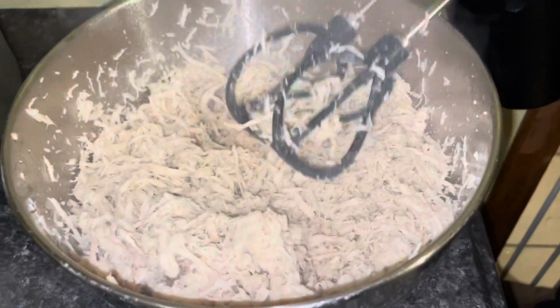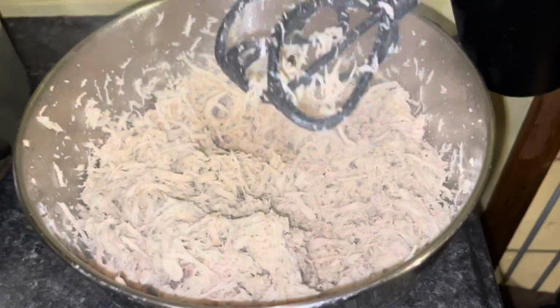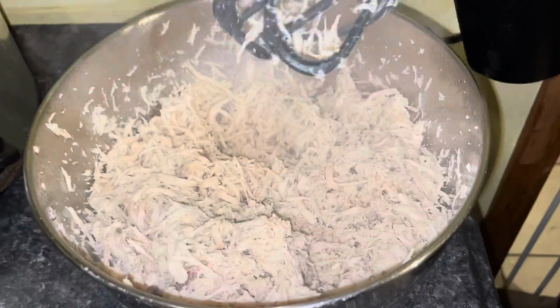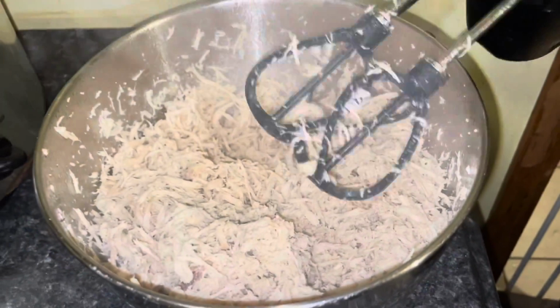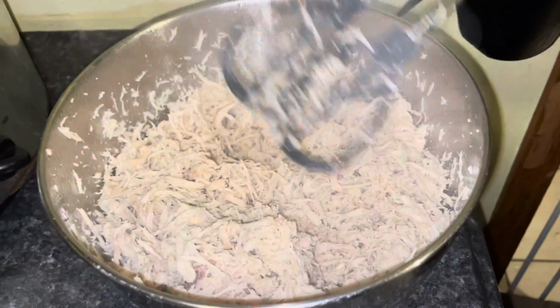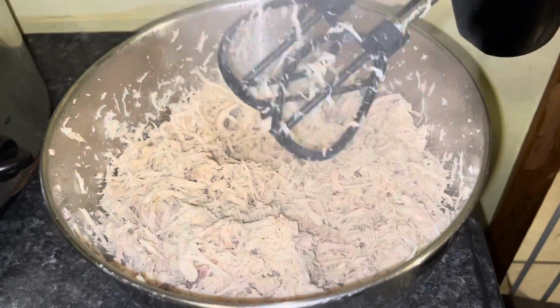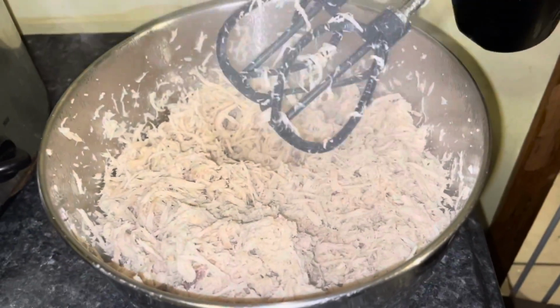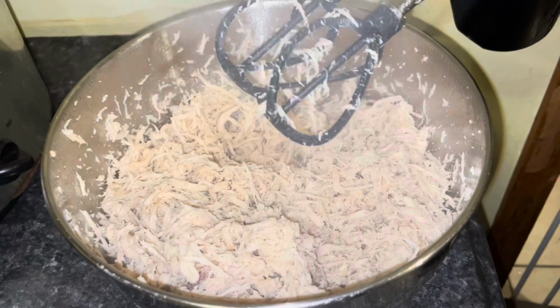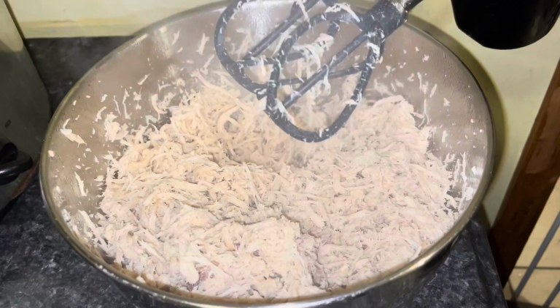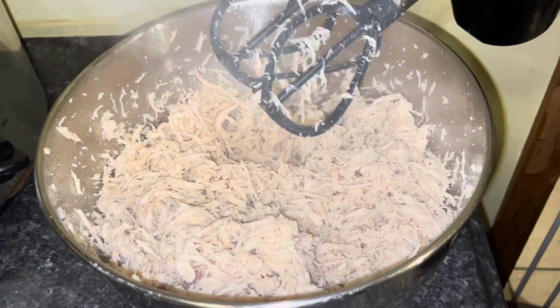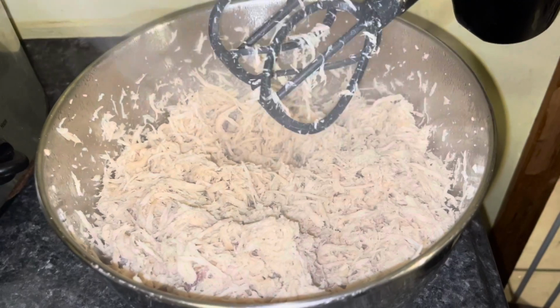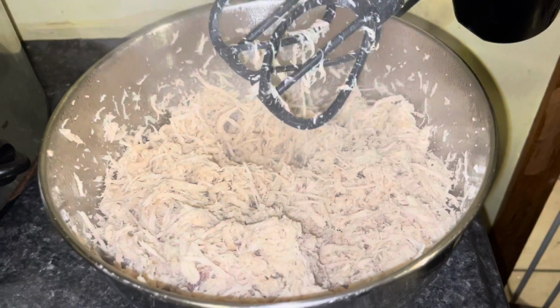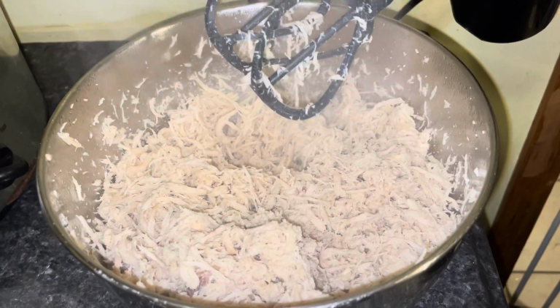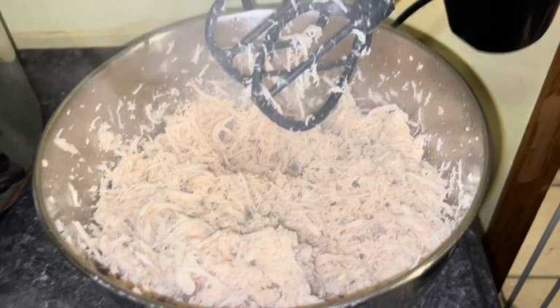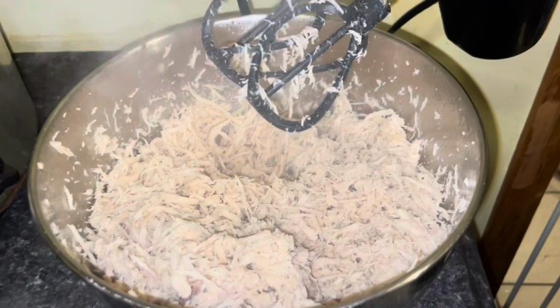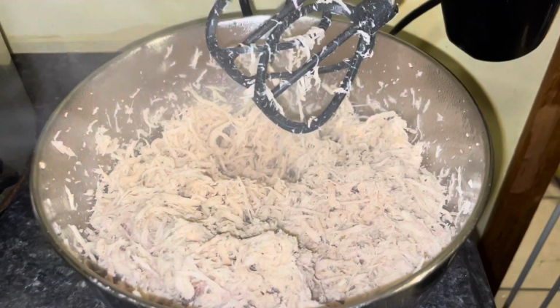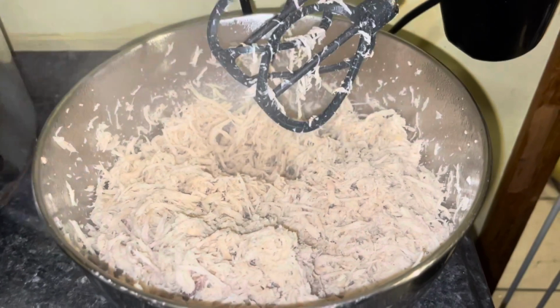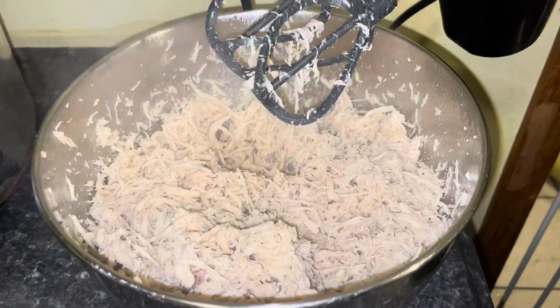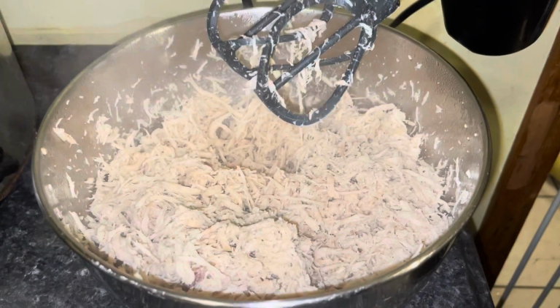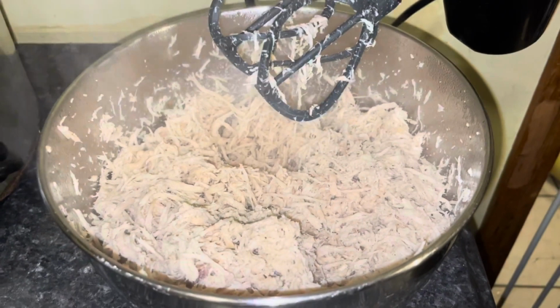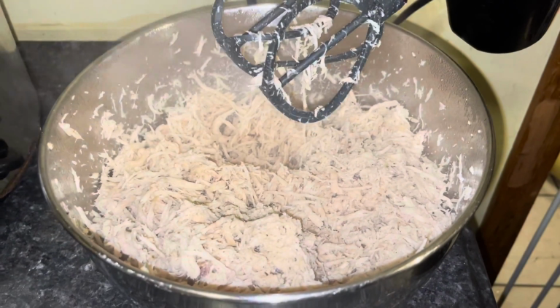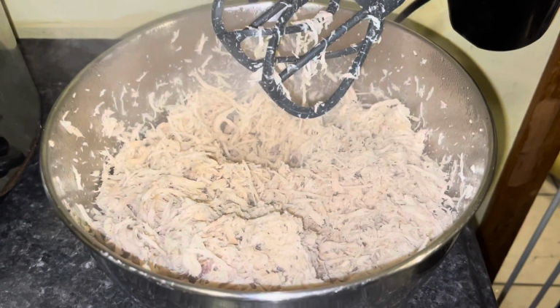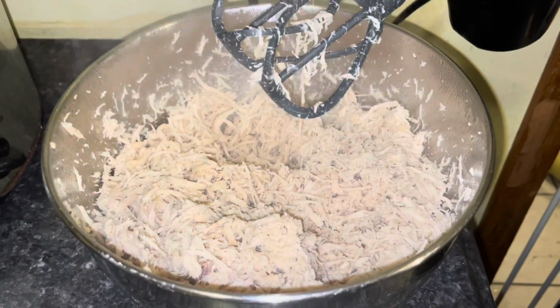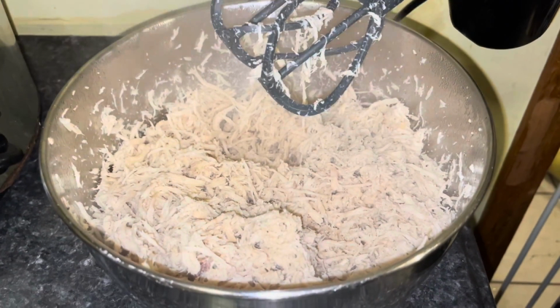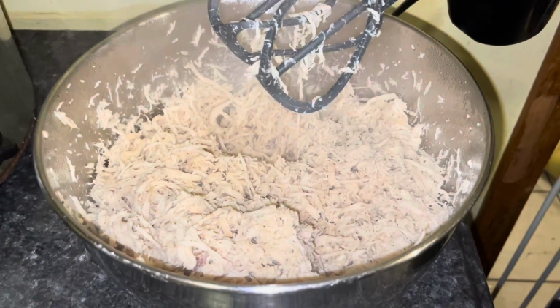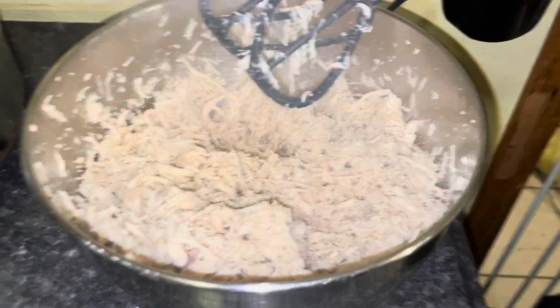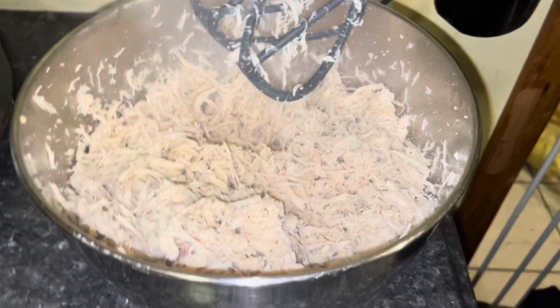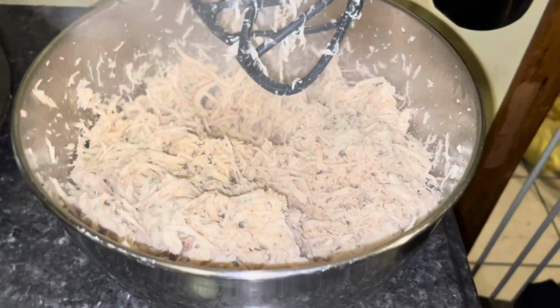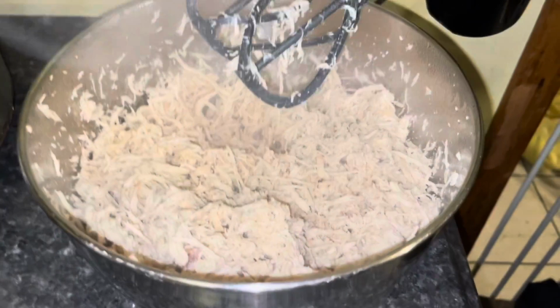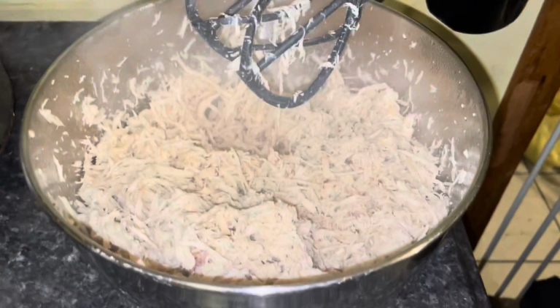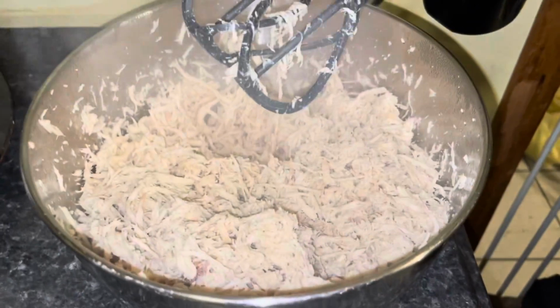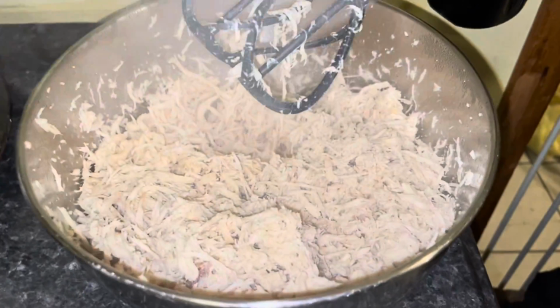And that is literally the easiest way to shred chicken. Please like the video and share — thanks for watching!